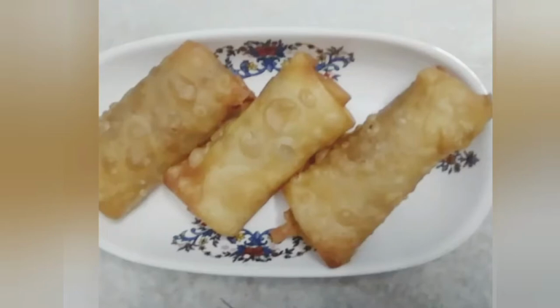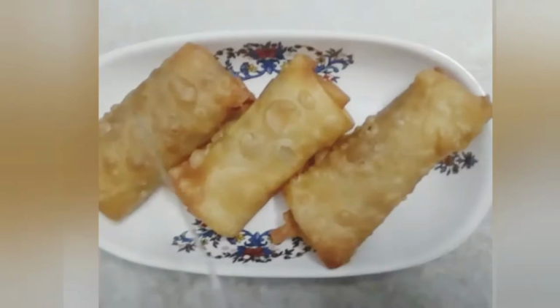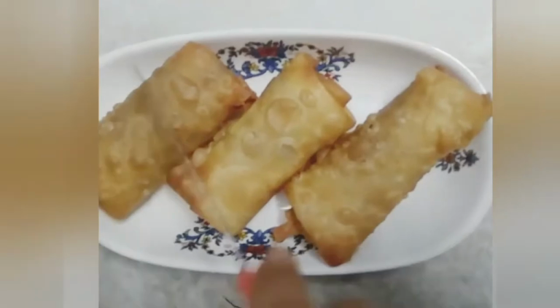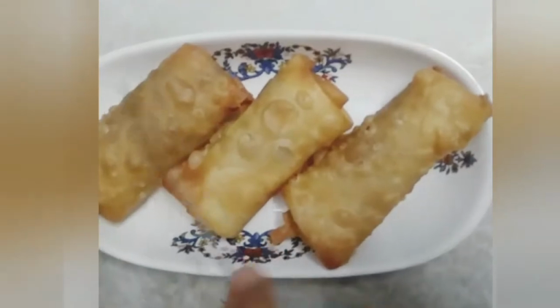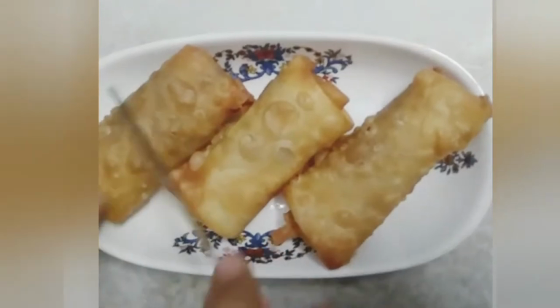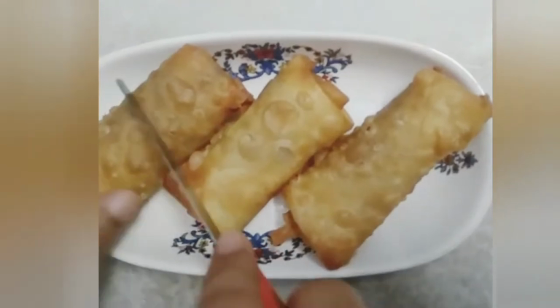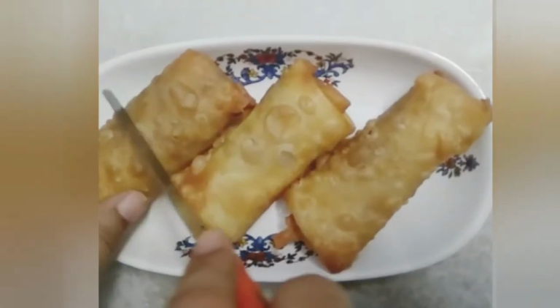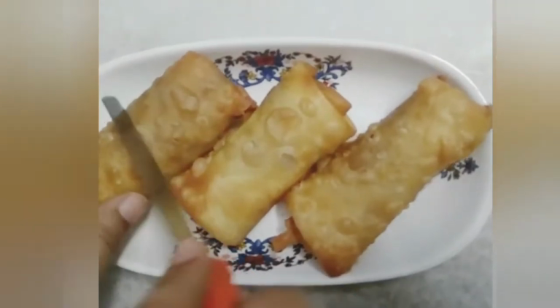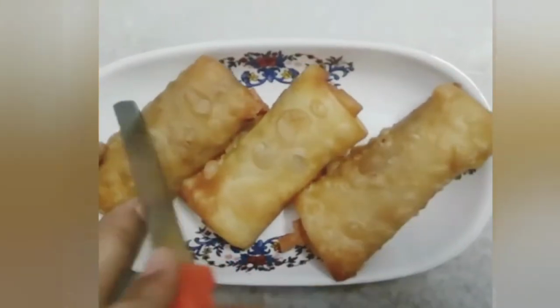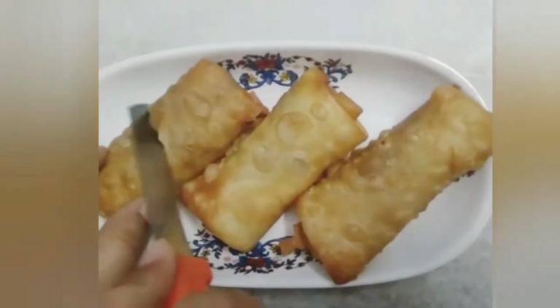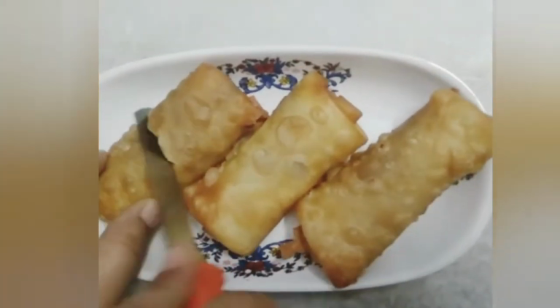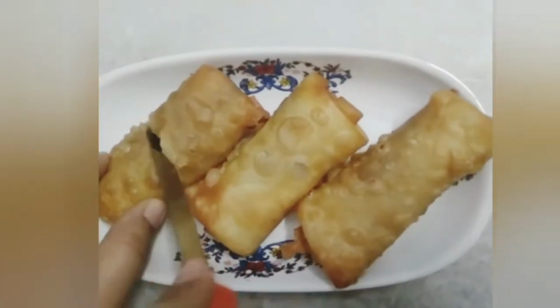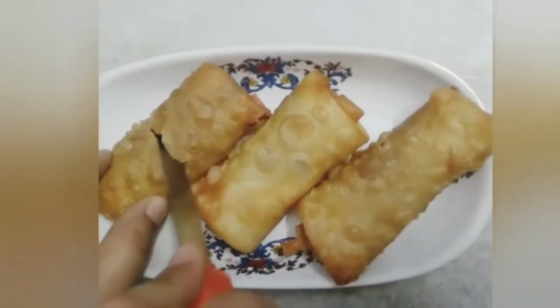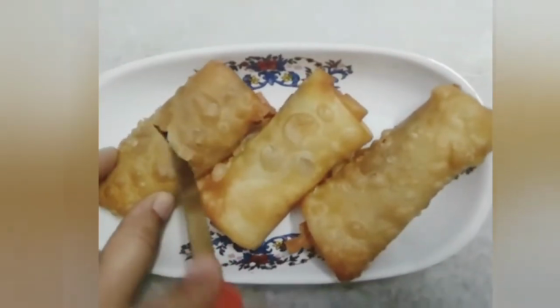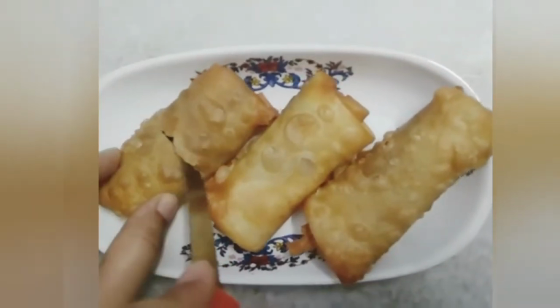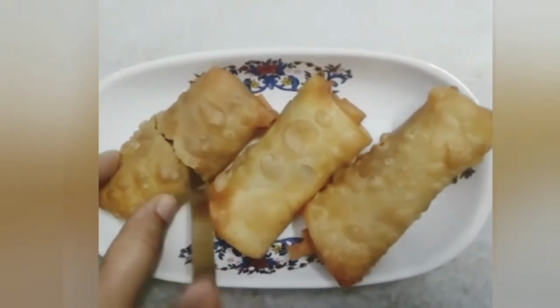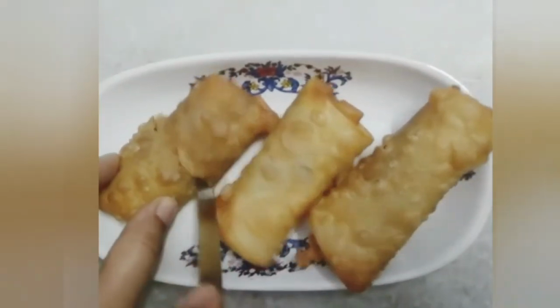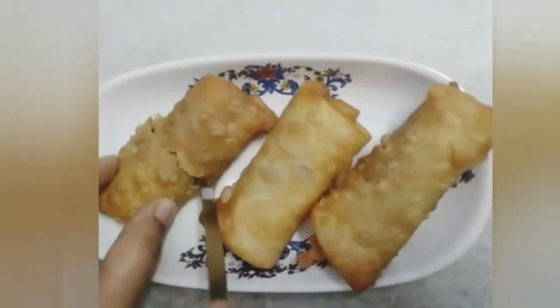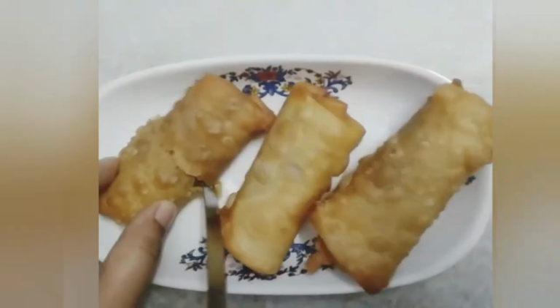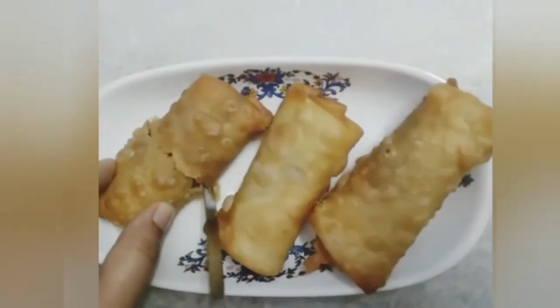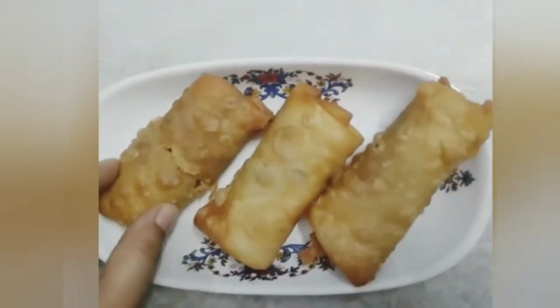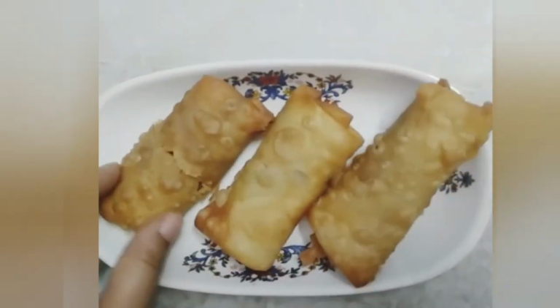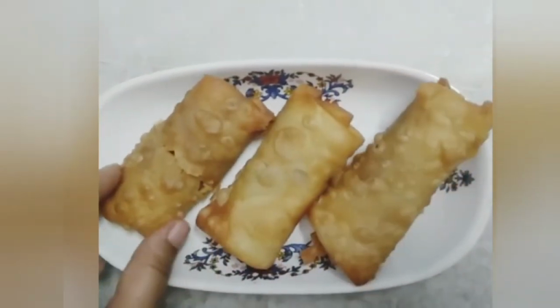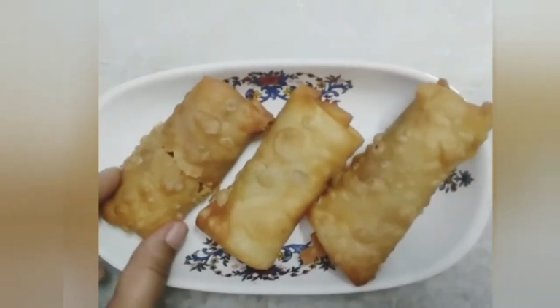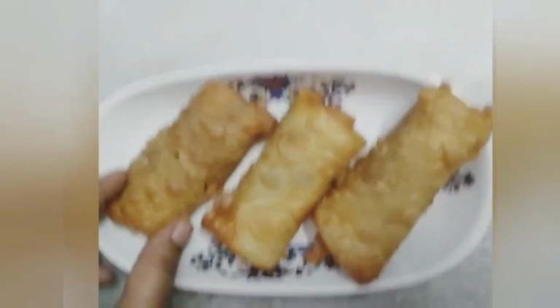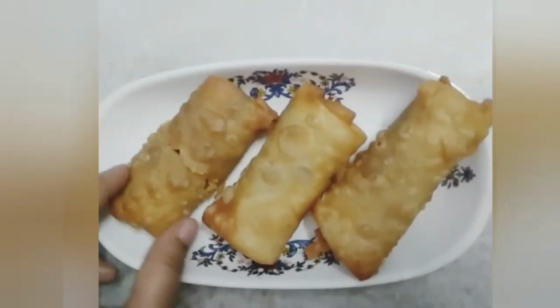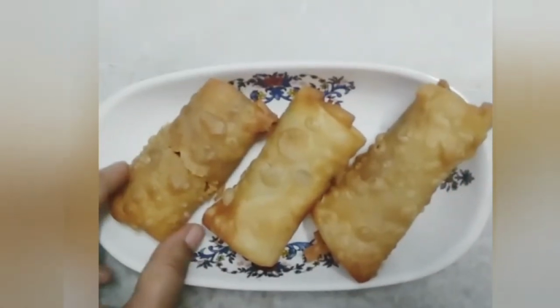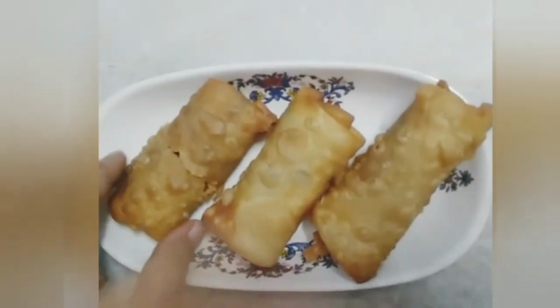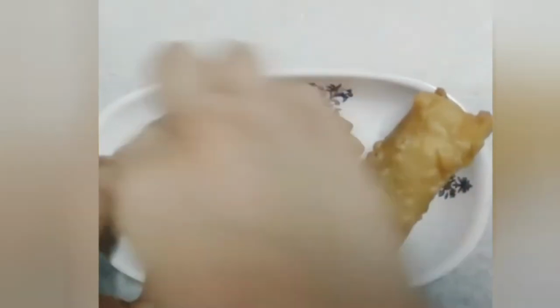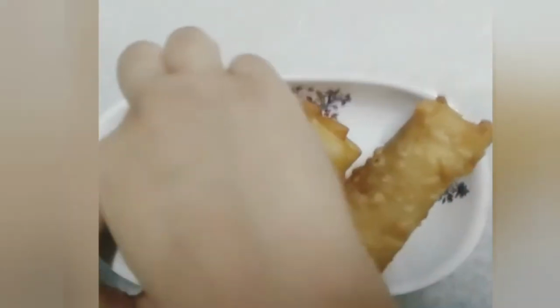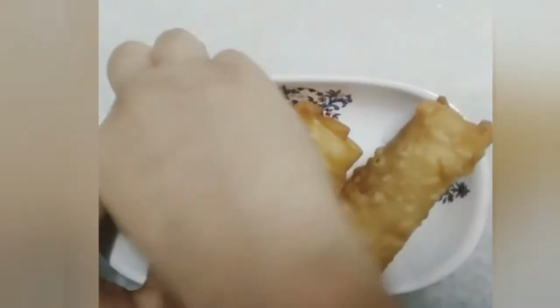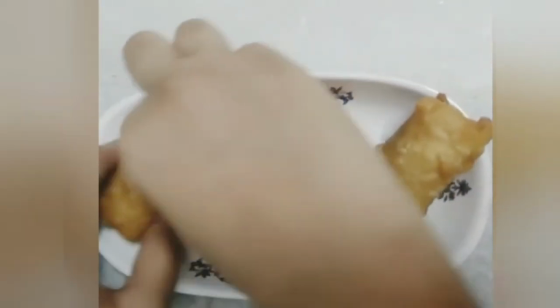Hi friends! Welcome to my channel! Today, we are going to make easy spring rolls.